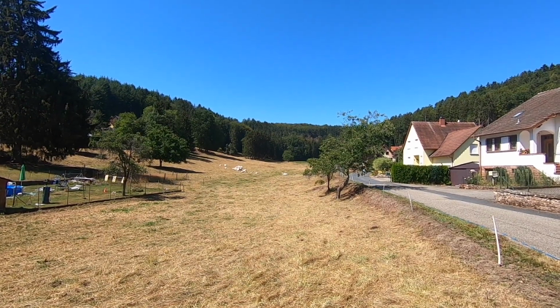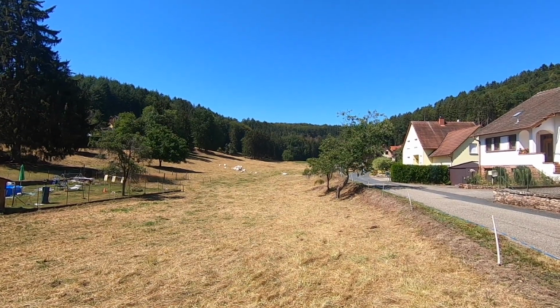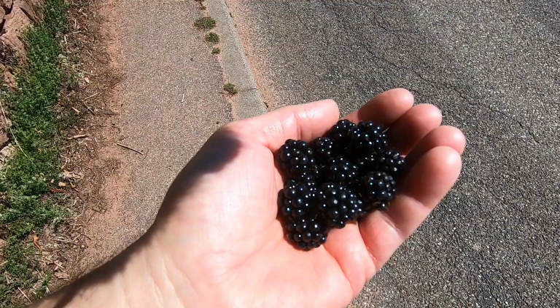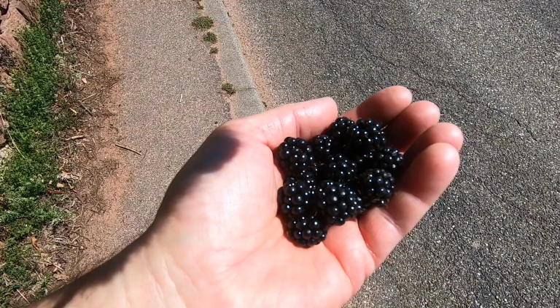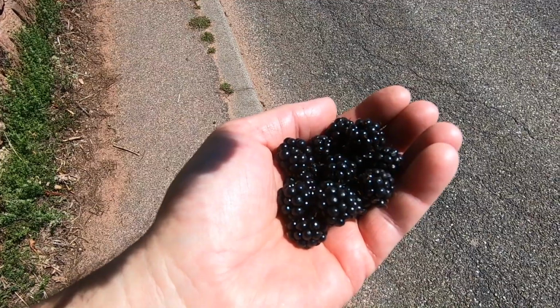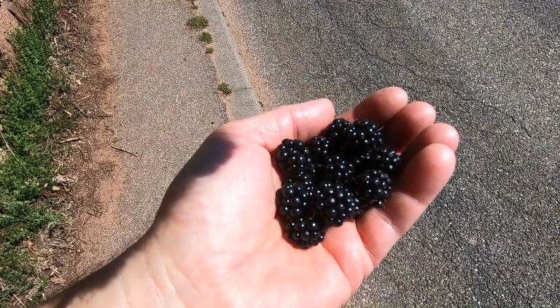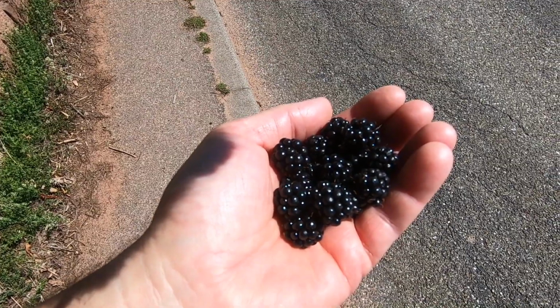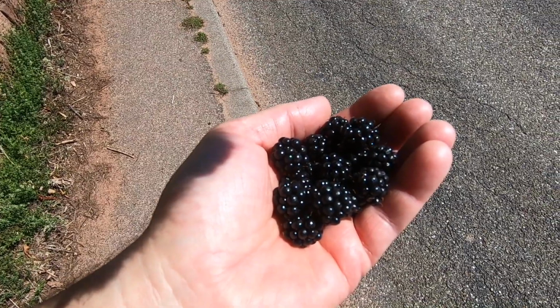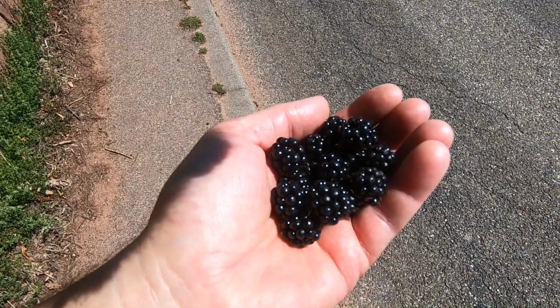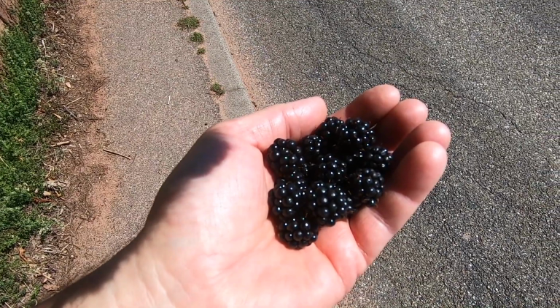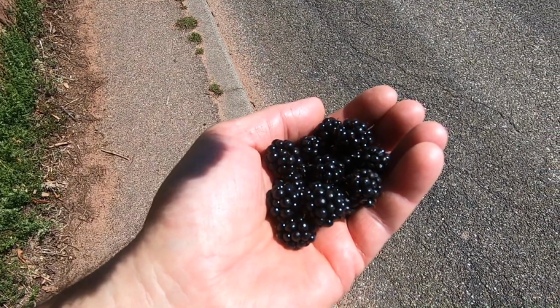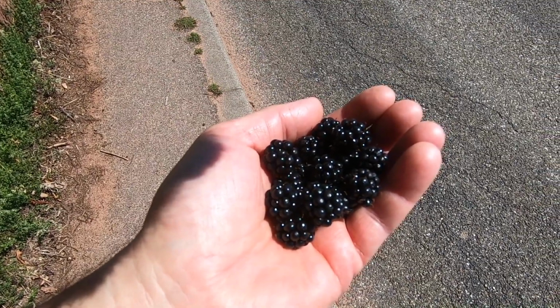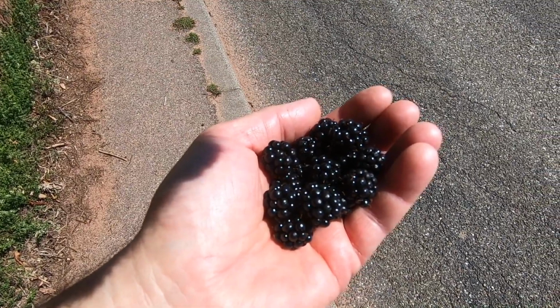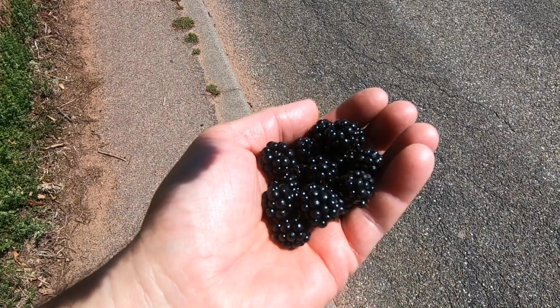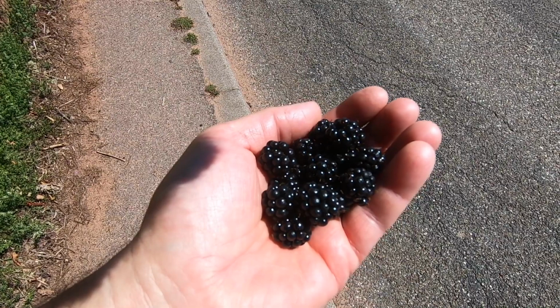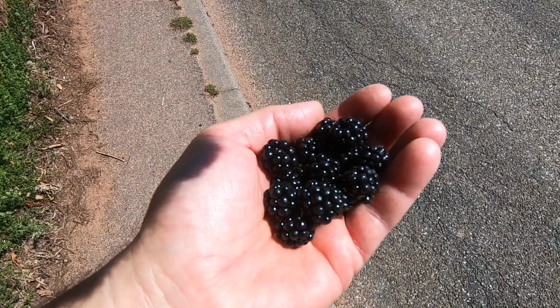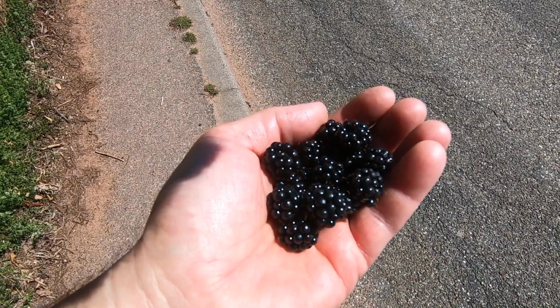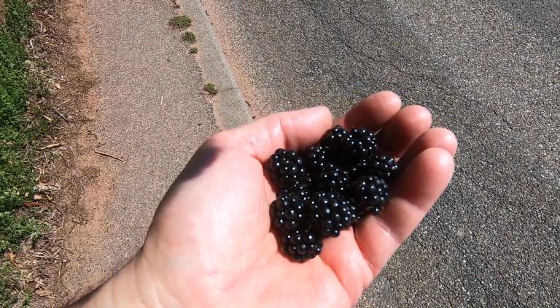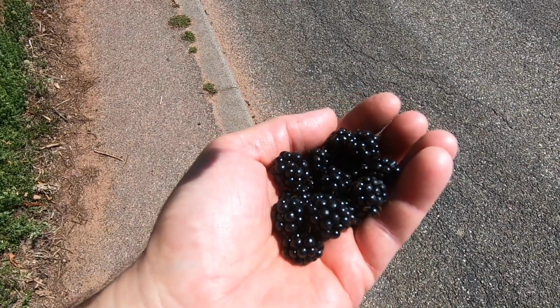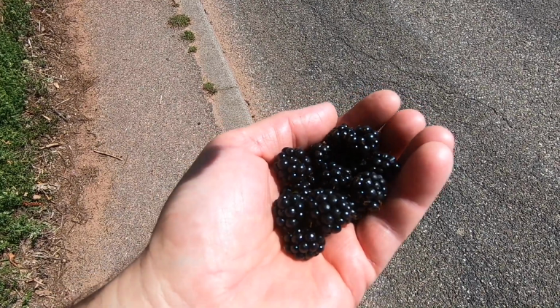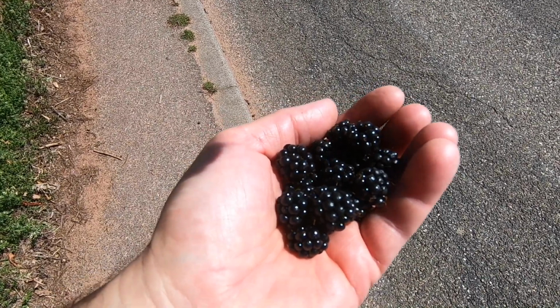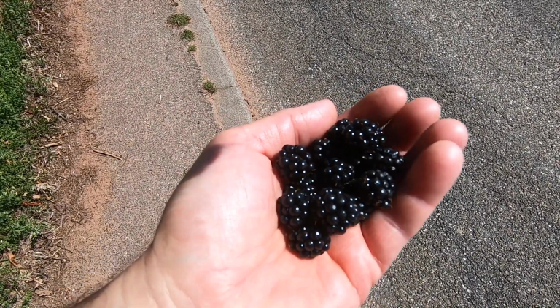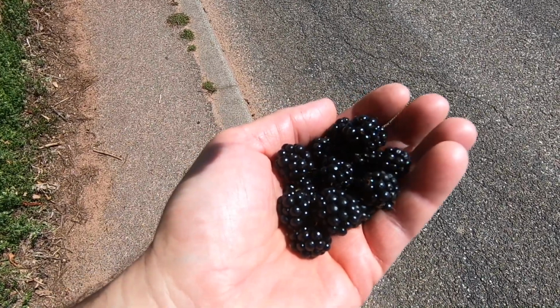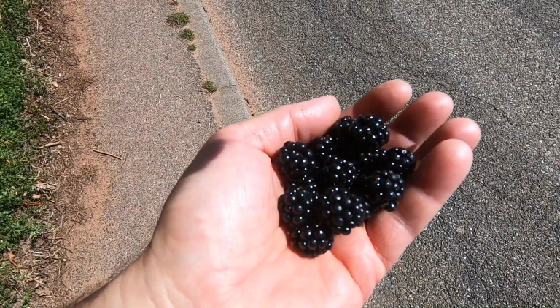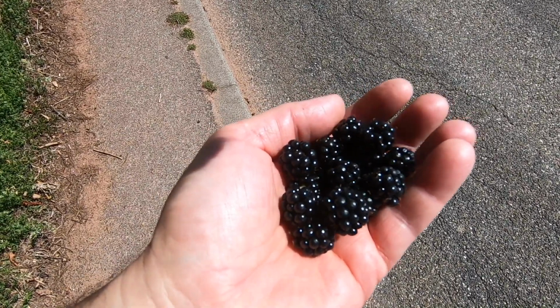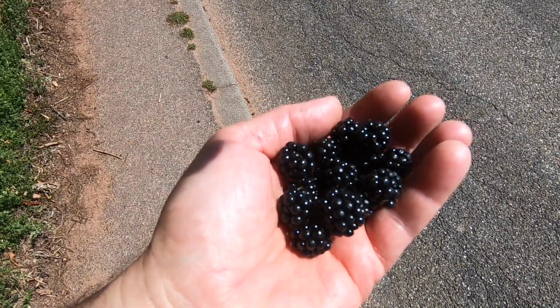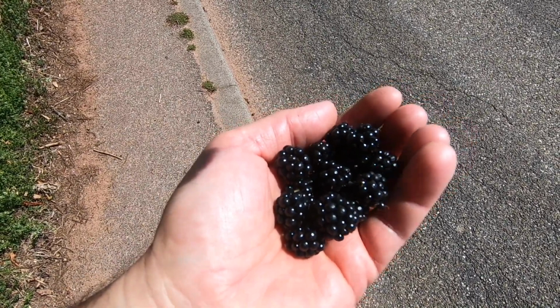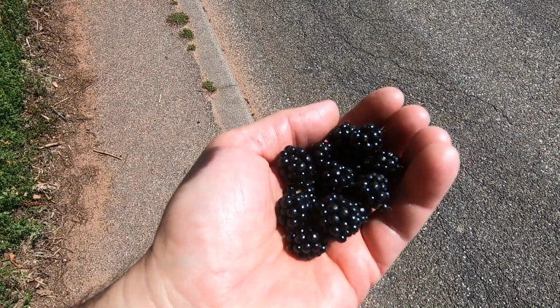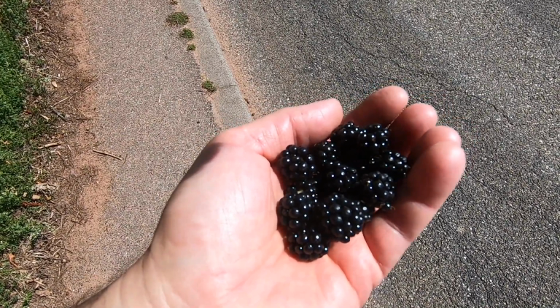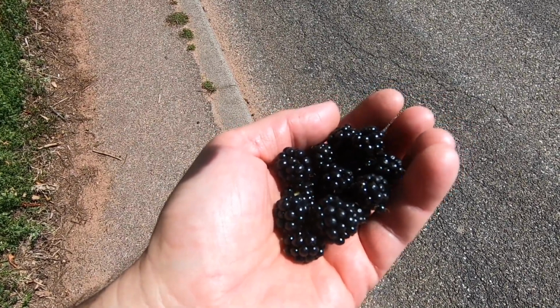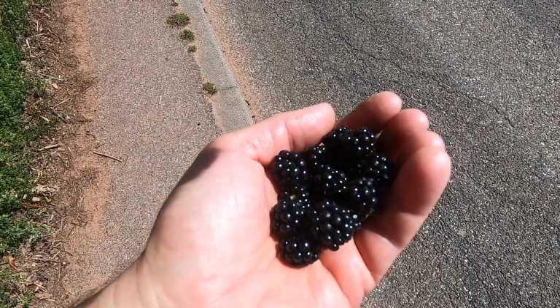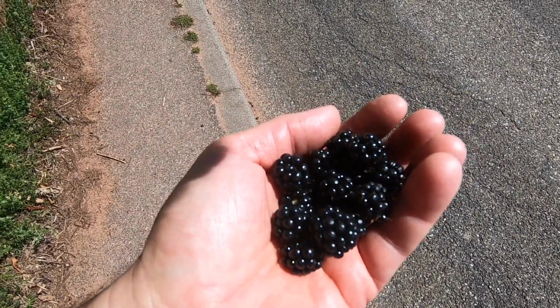I just found a really nice blackberry bush on the side of the road and I can never resist a handful of freshly picked blackberries.